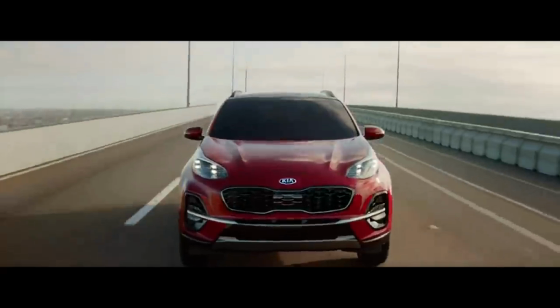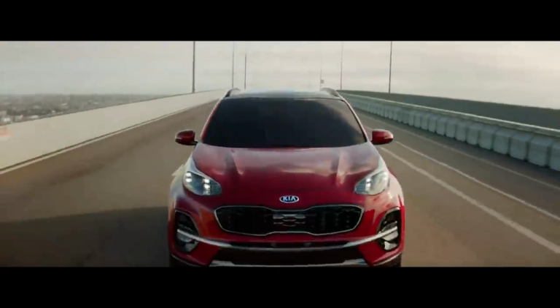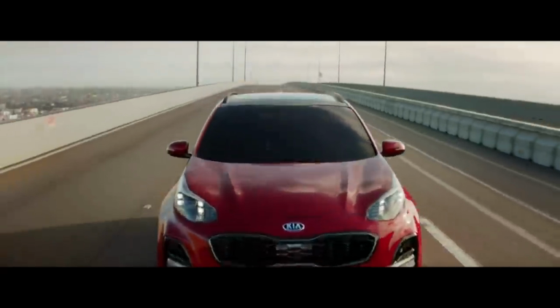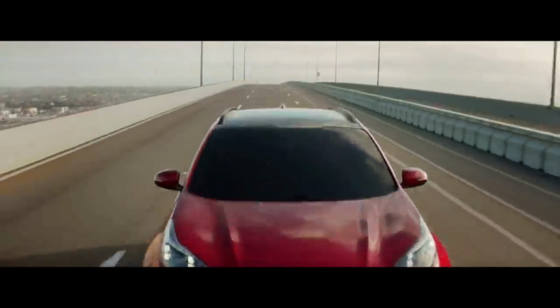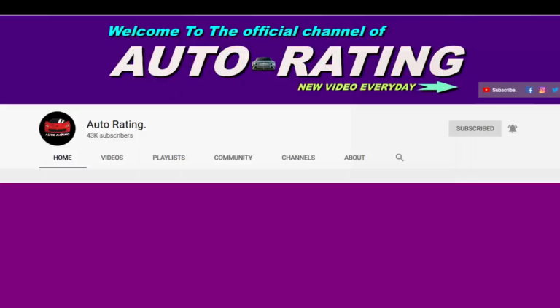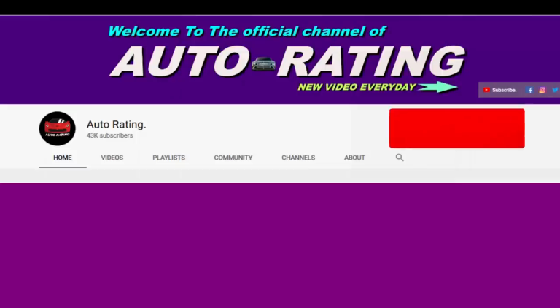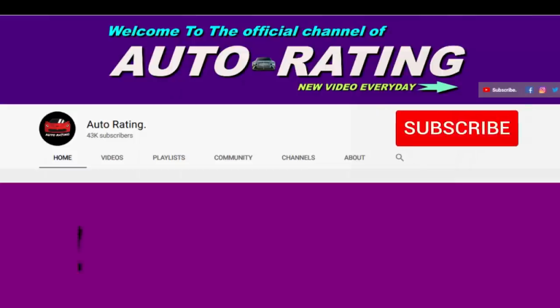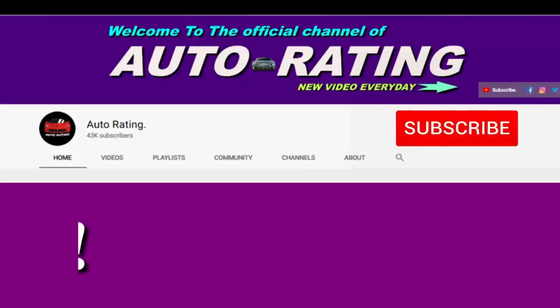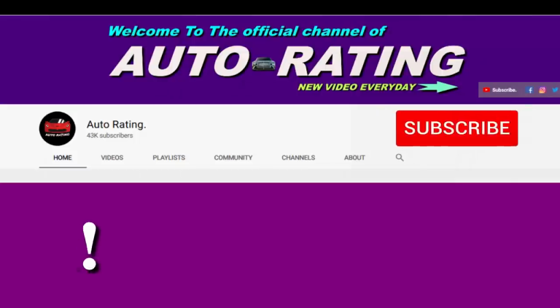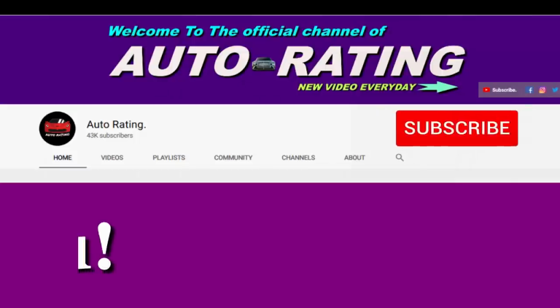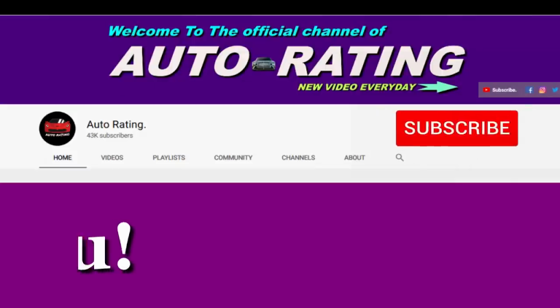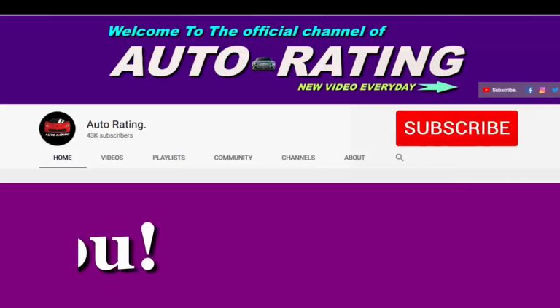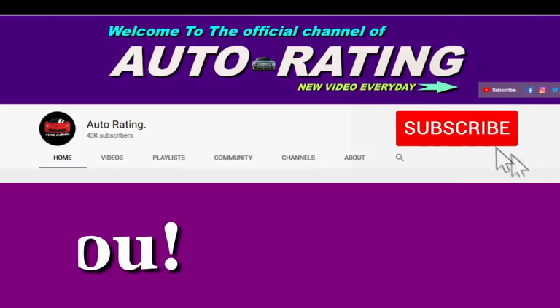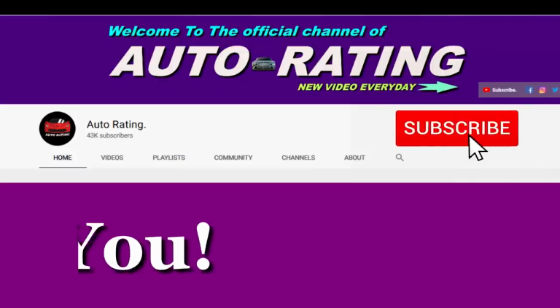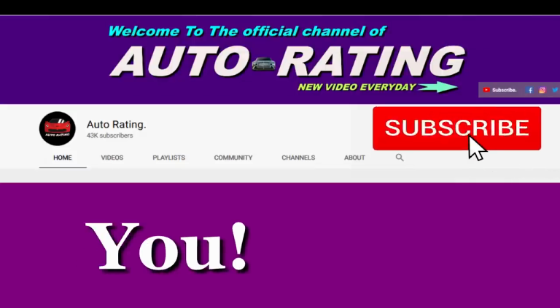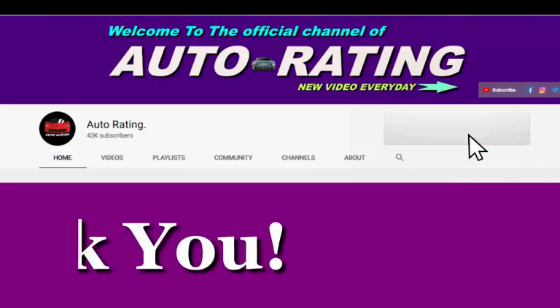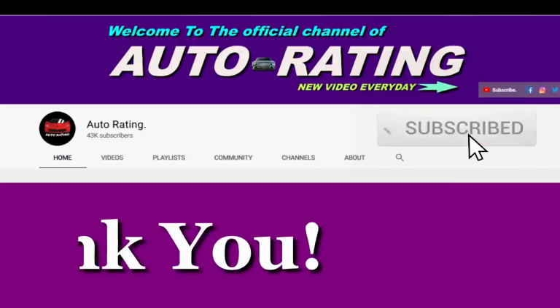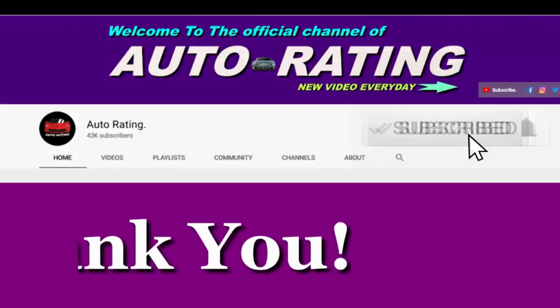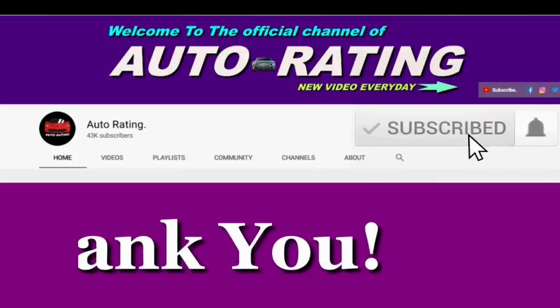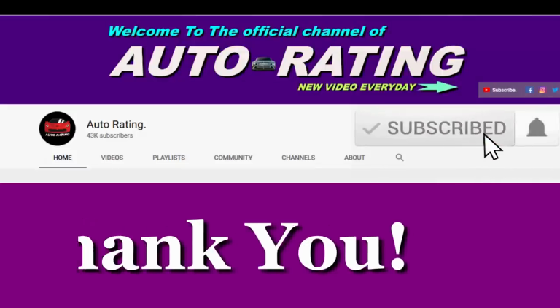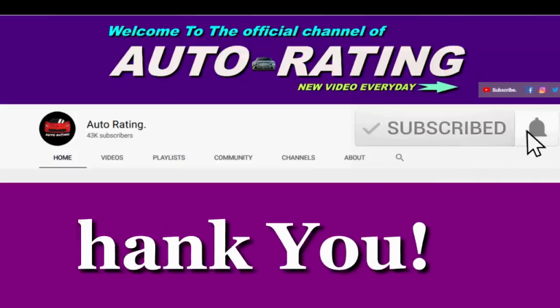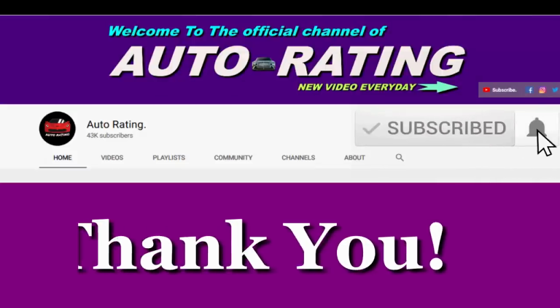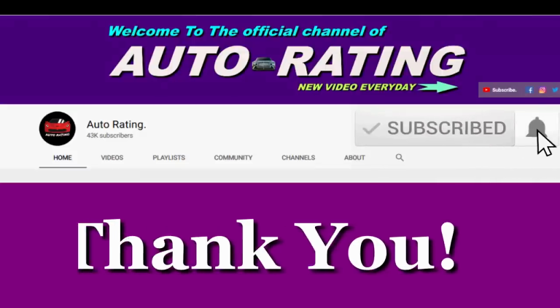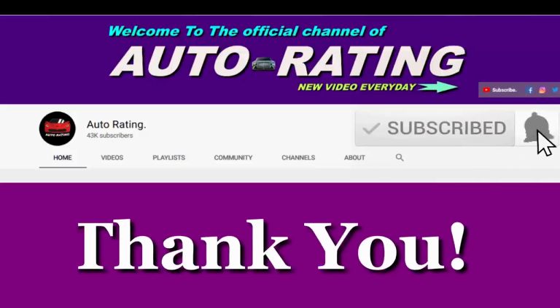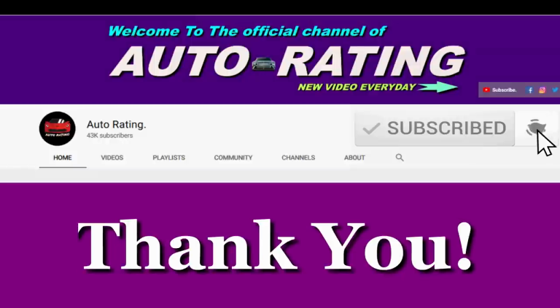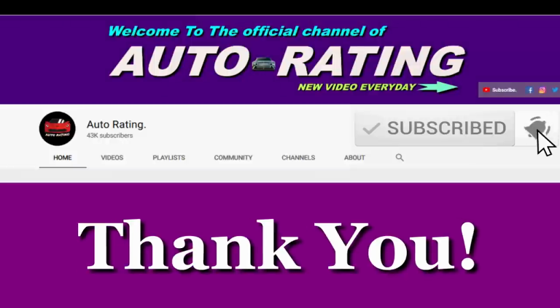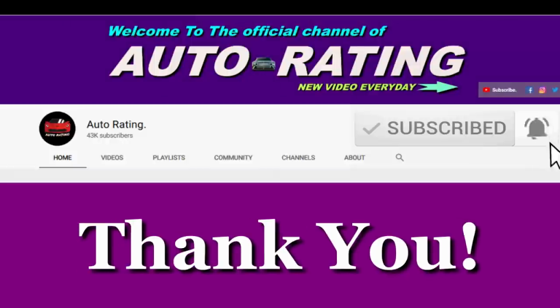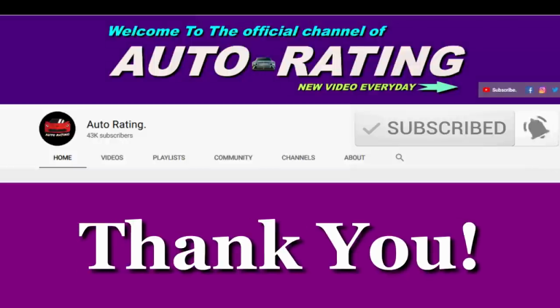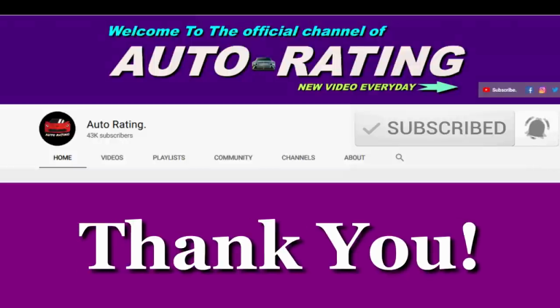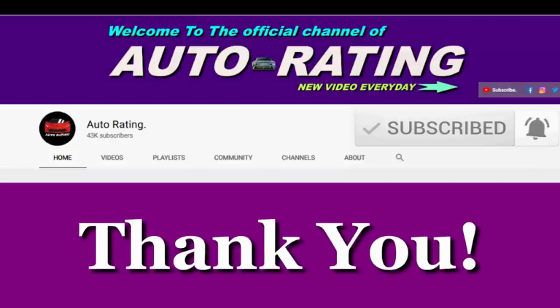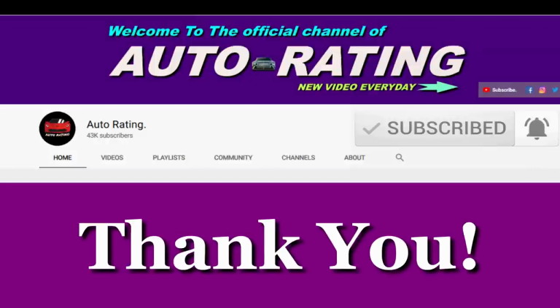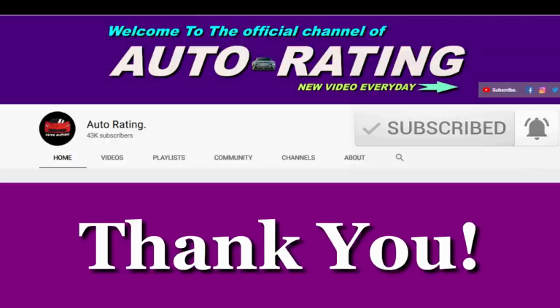Please subscribe and turn on the notification so you won't miss any new video. Thank you.